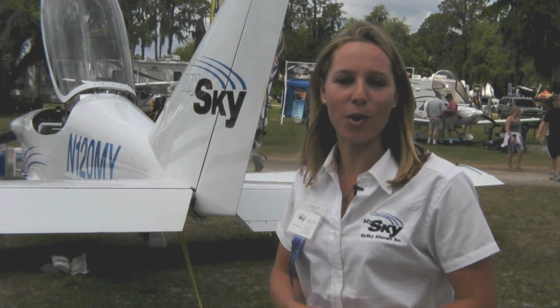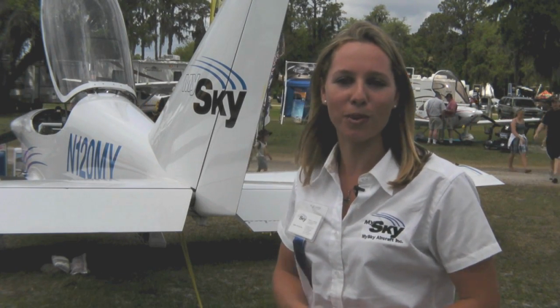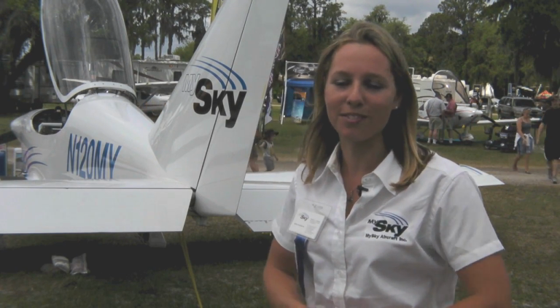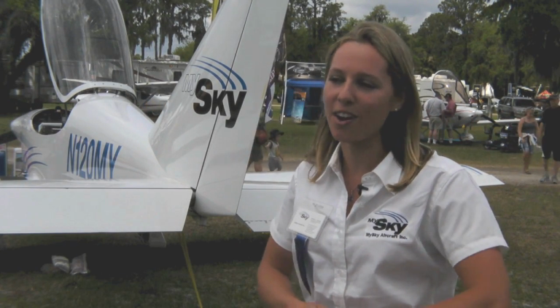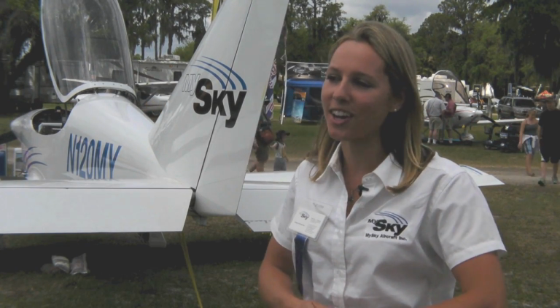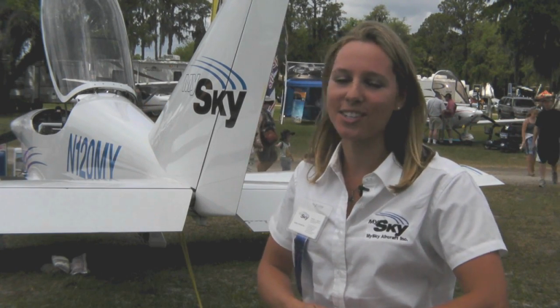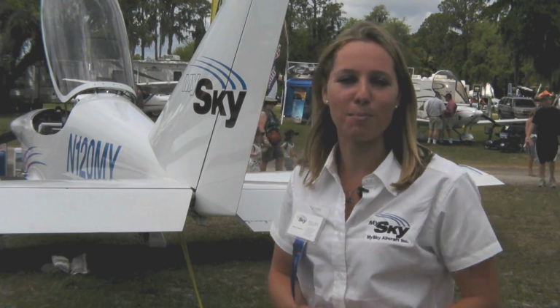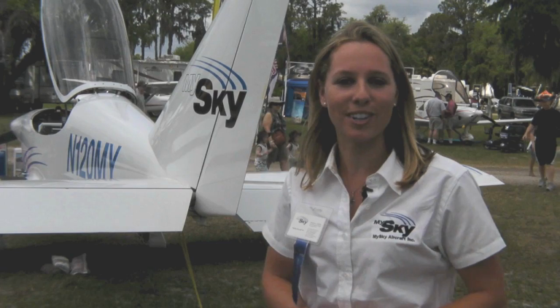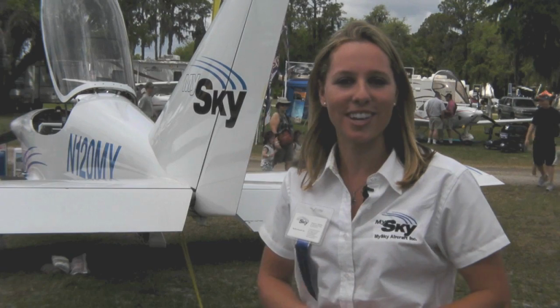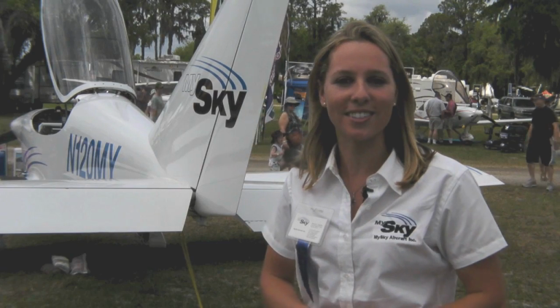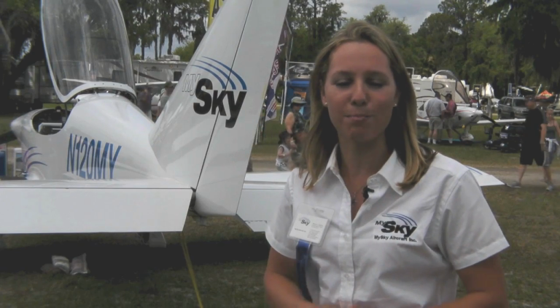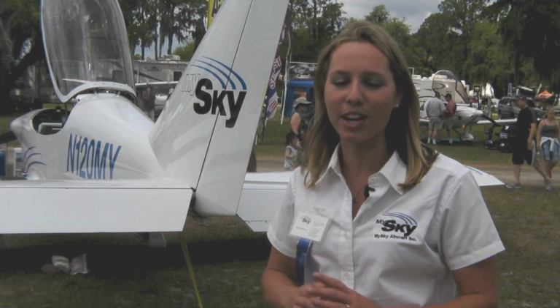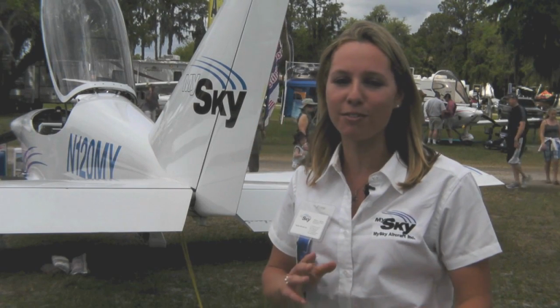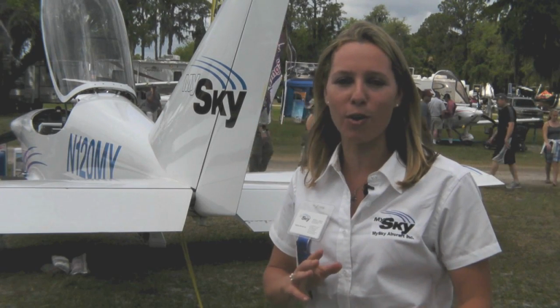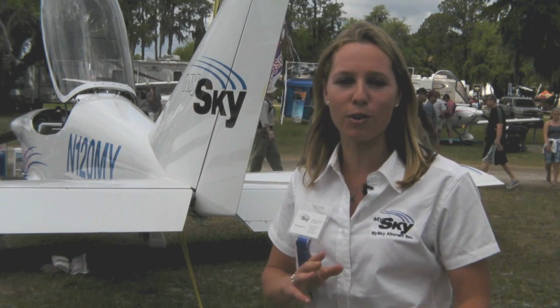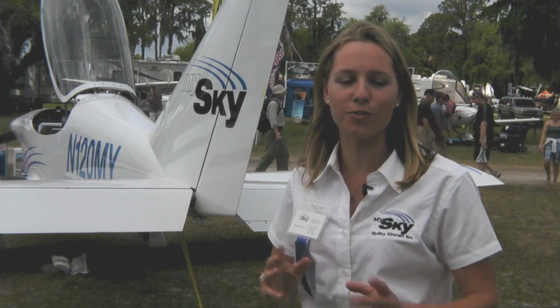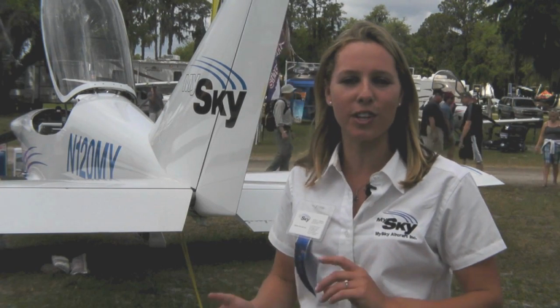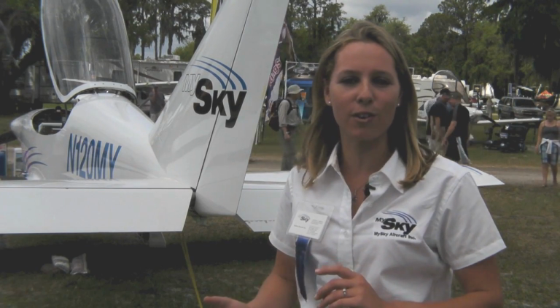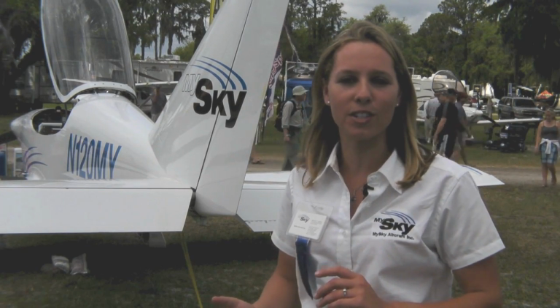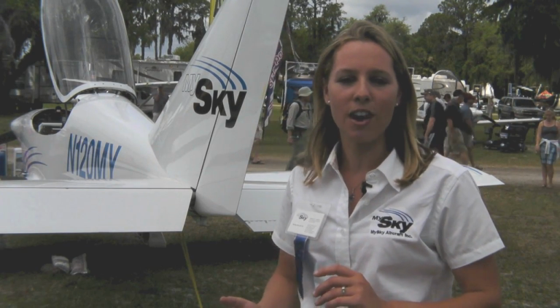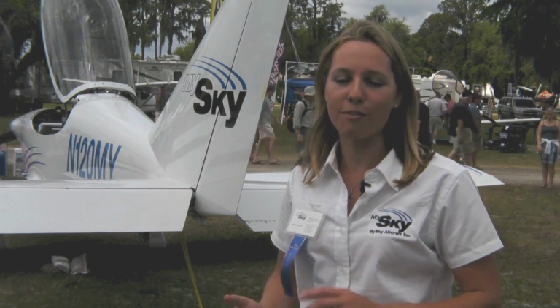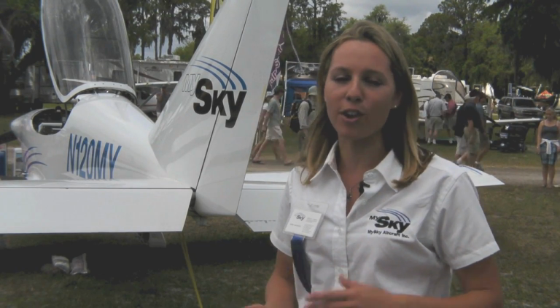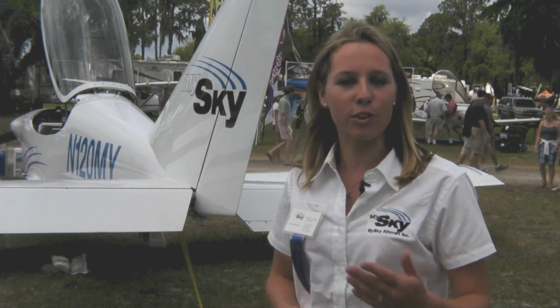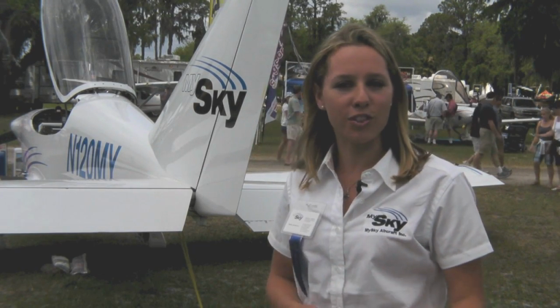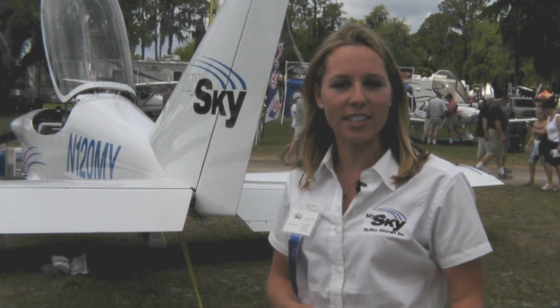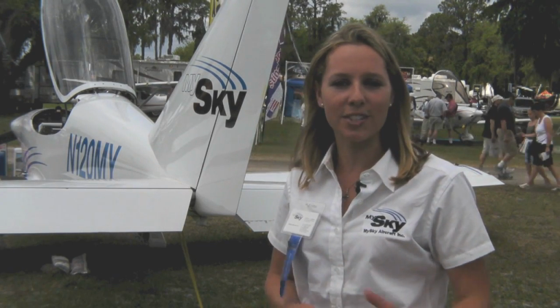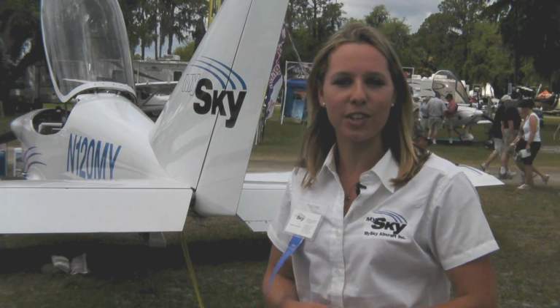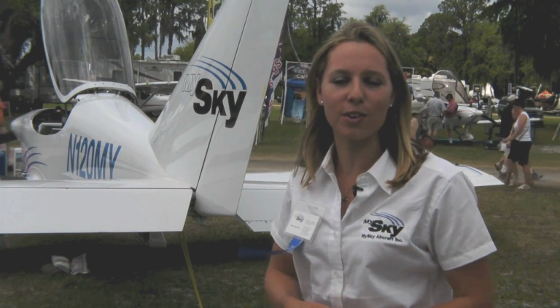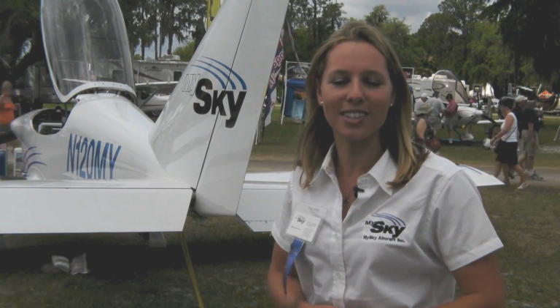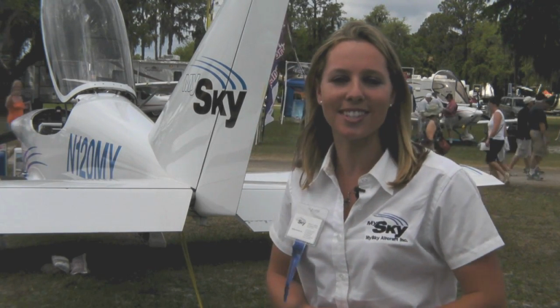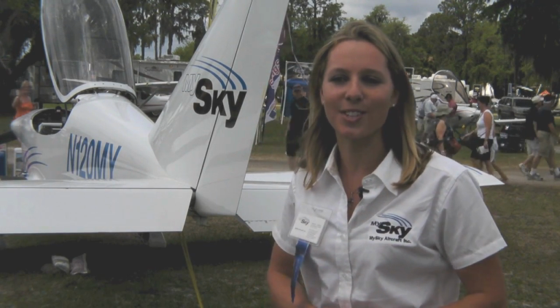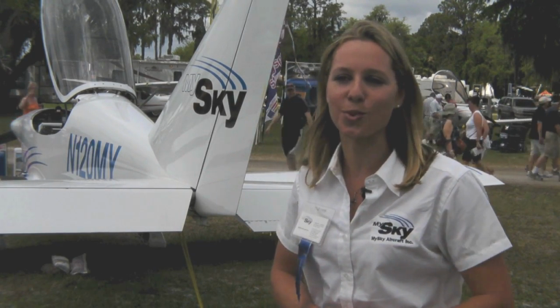We'd love to have you guys stop by our site. We've got plenty of photos, videos, our very first flight test videos, and things of that sort.